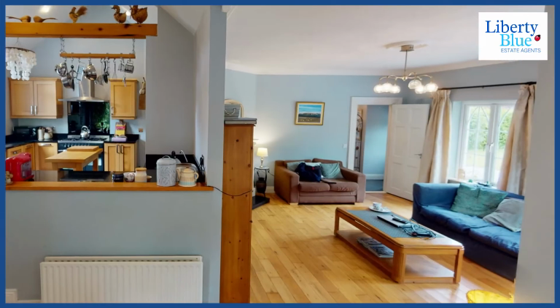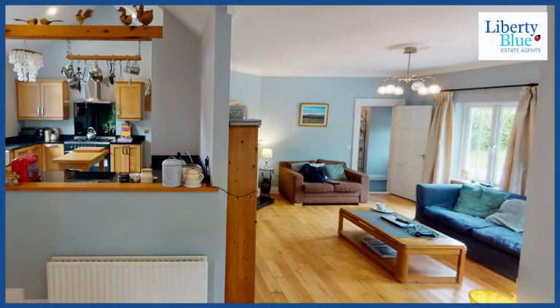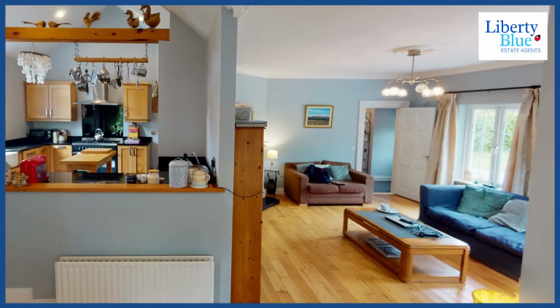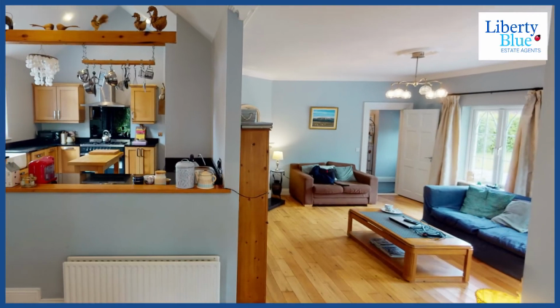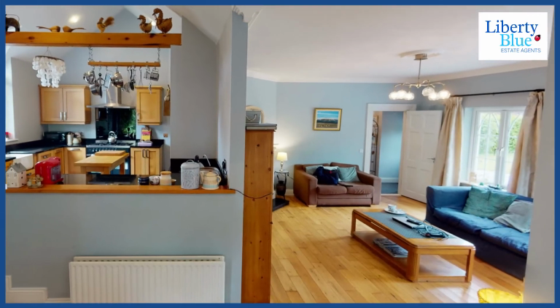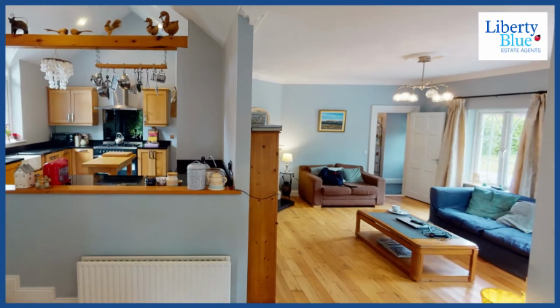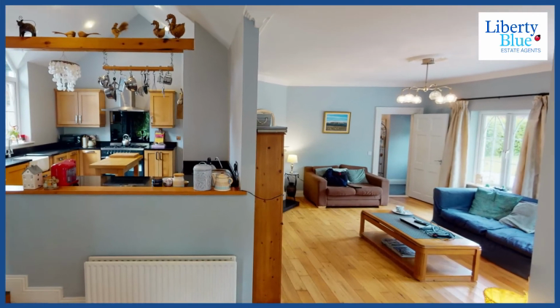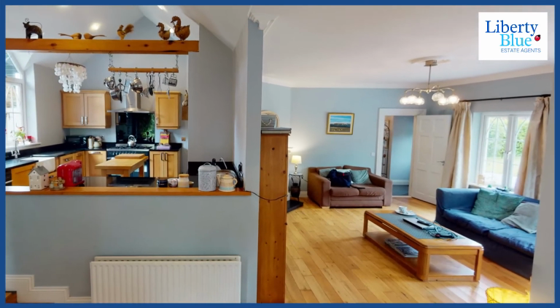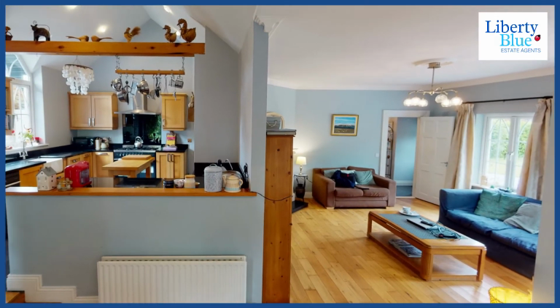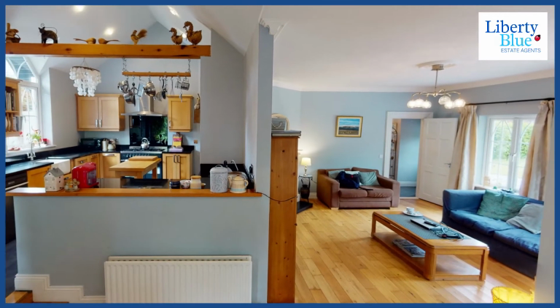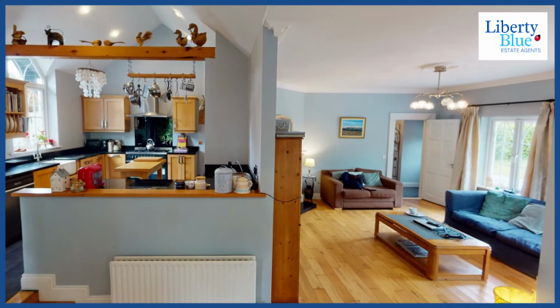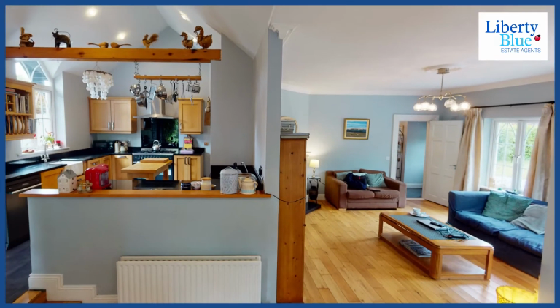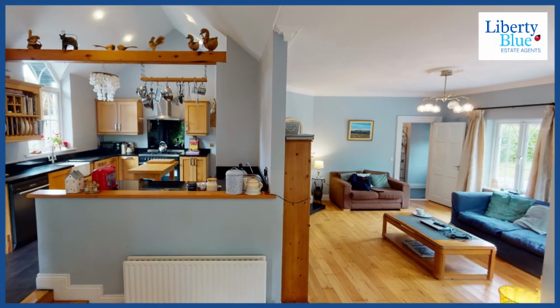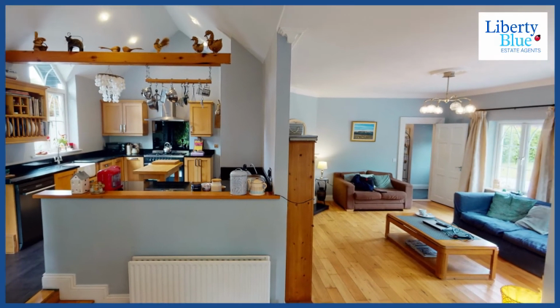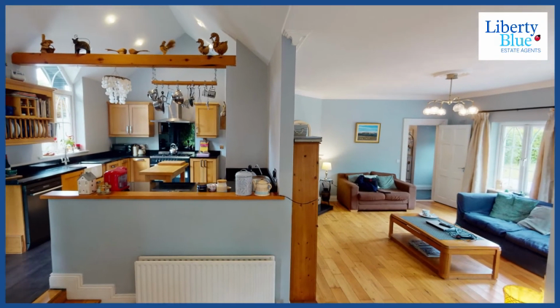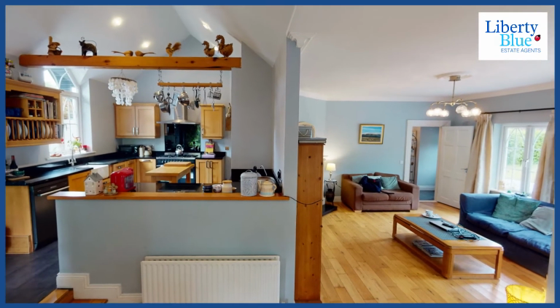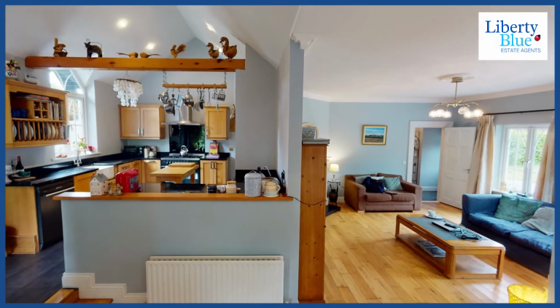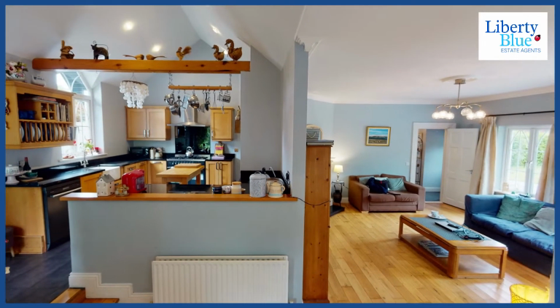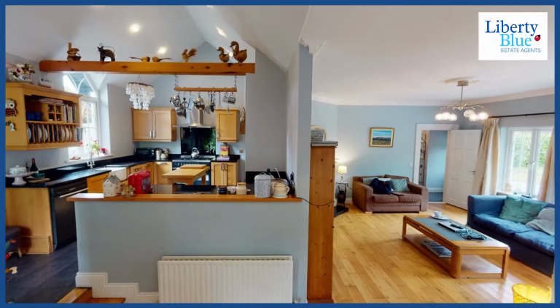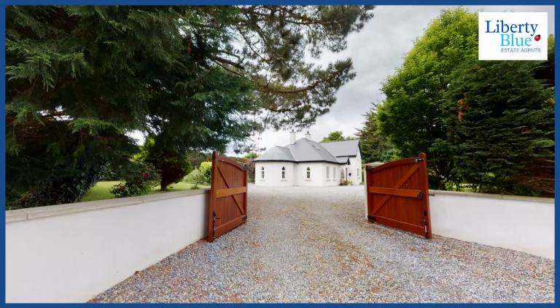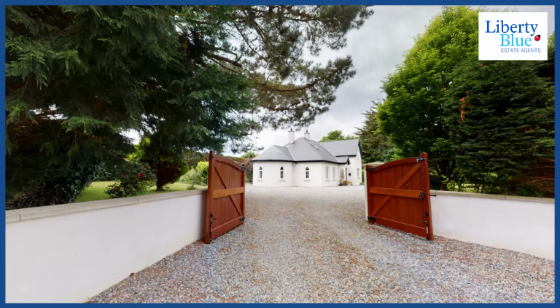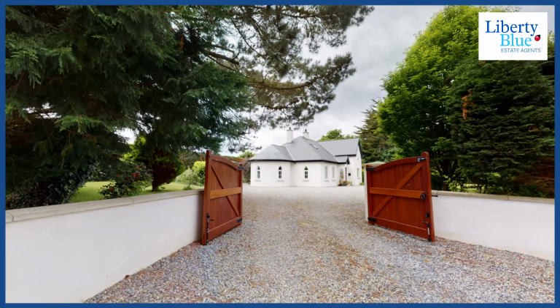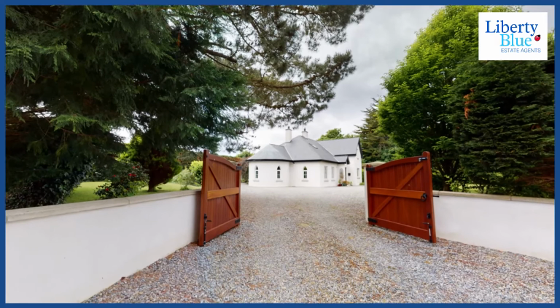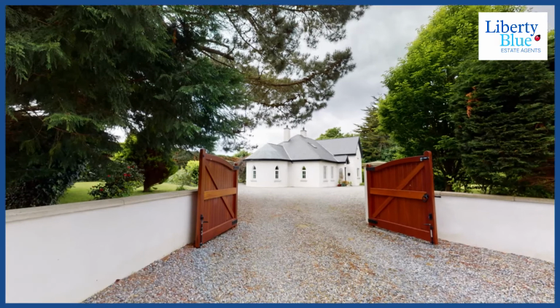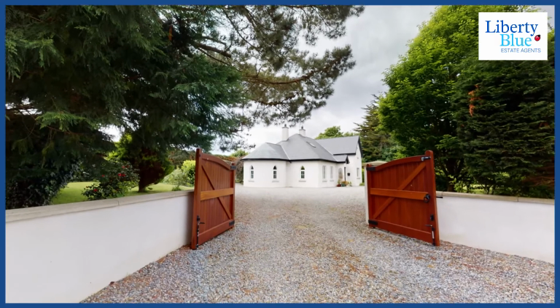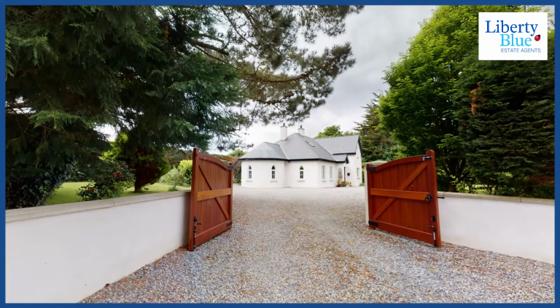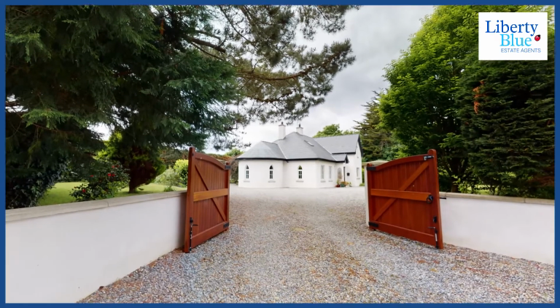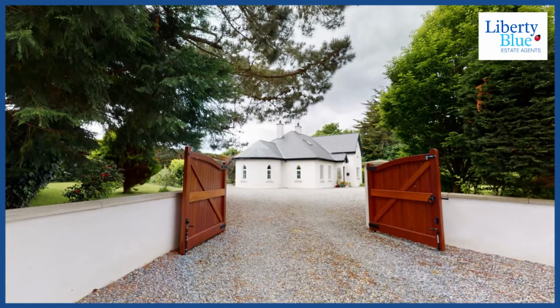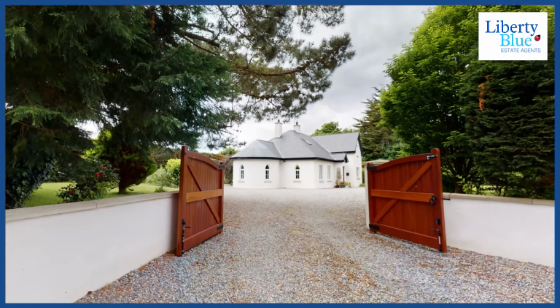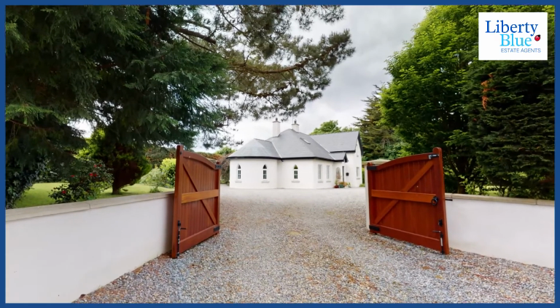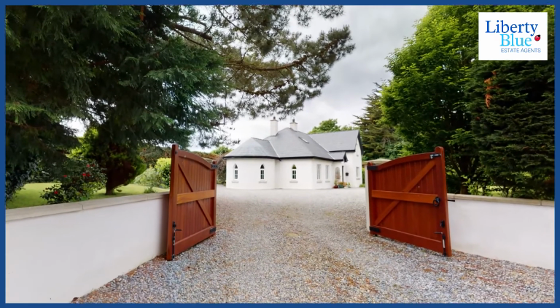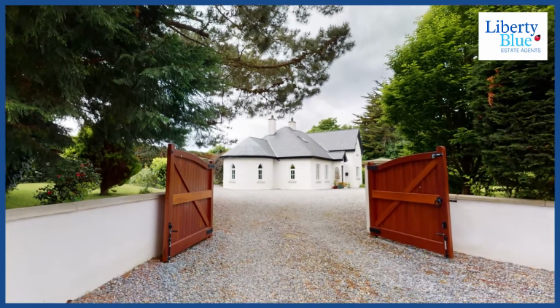There are two things I love about this home. Number one, I love the unique architectural design.